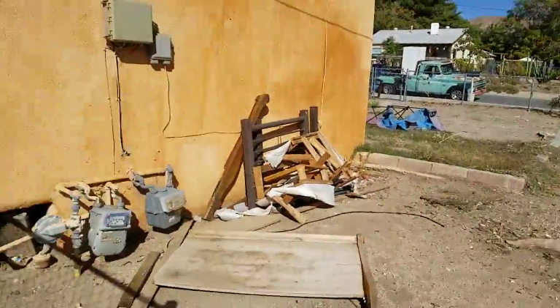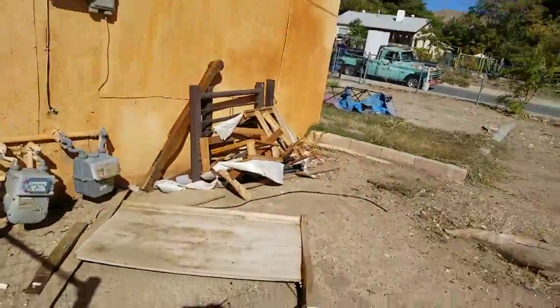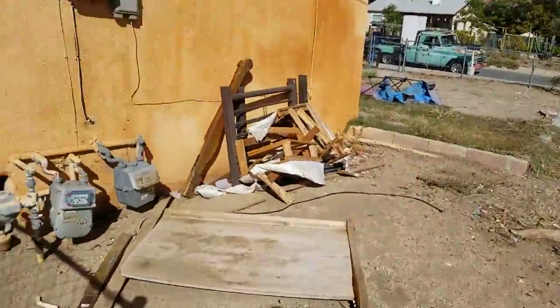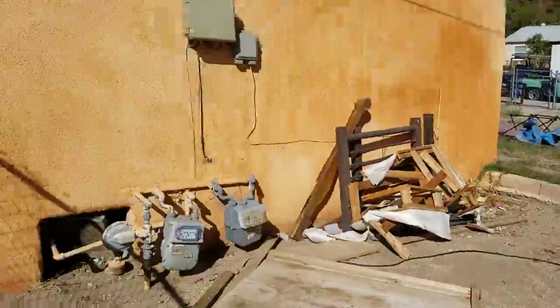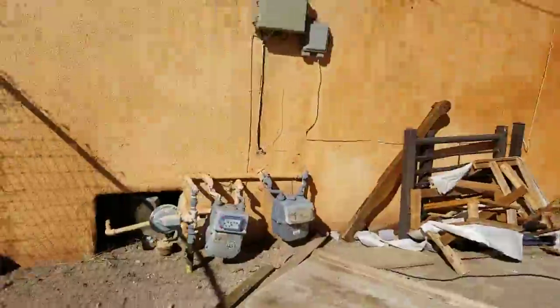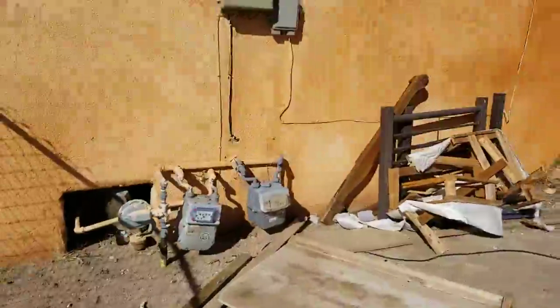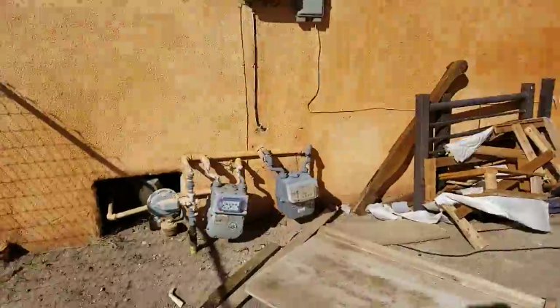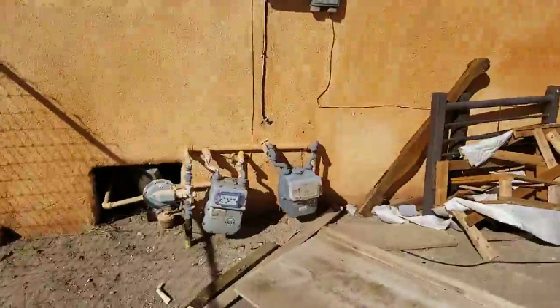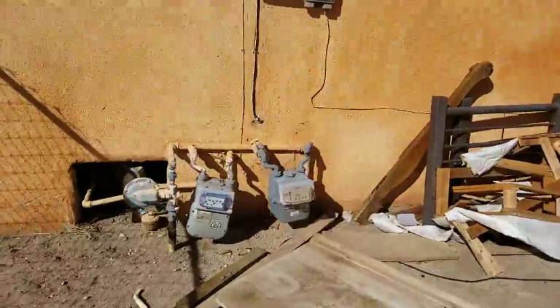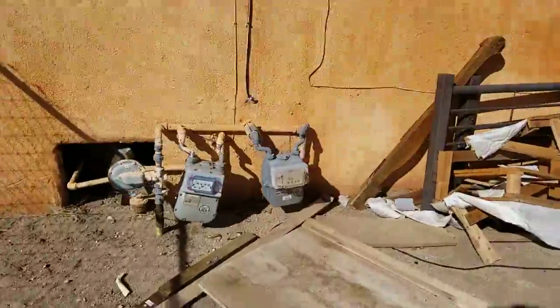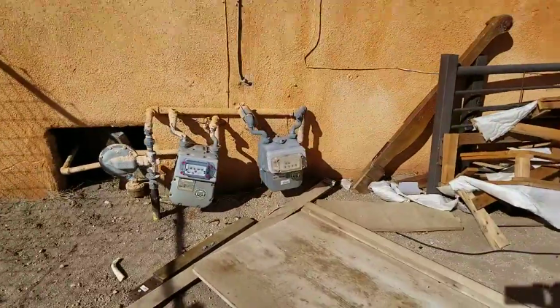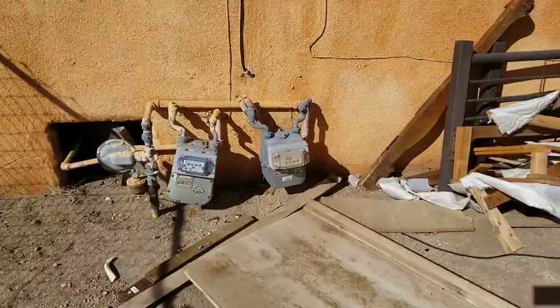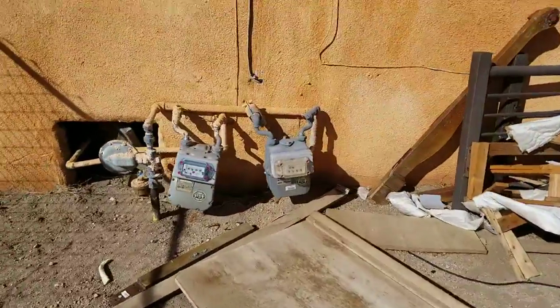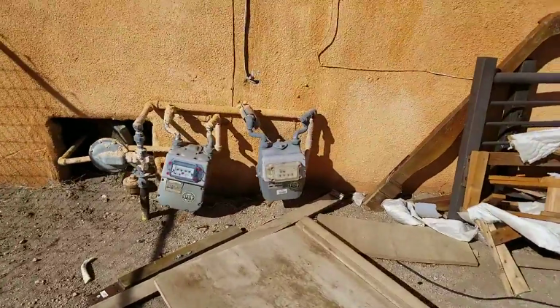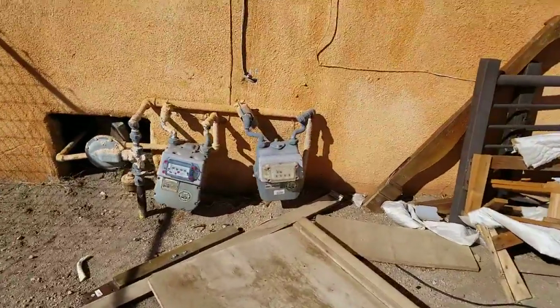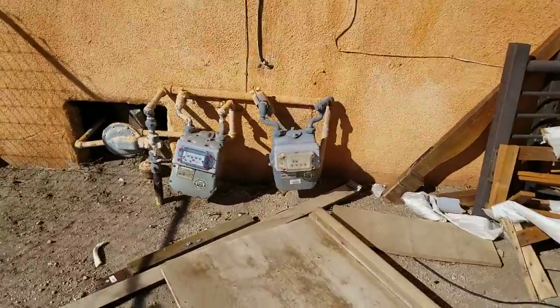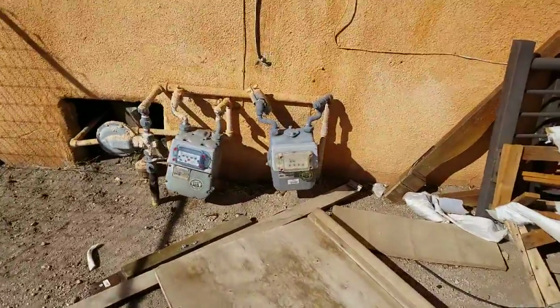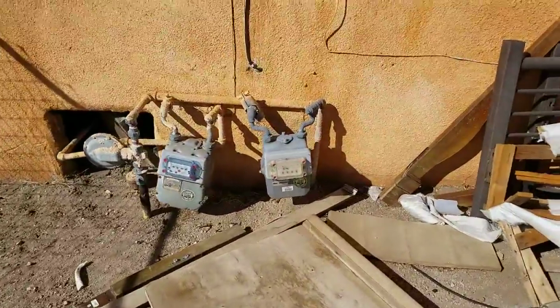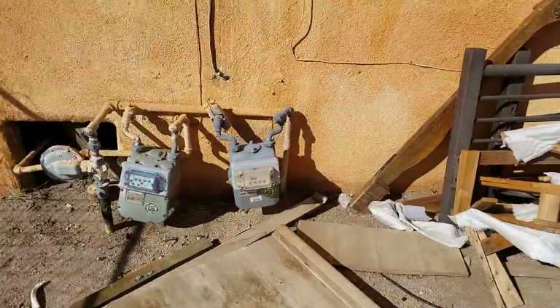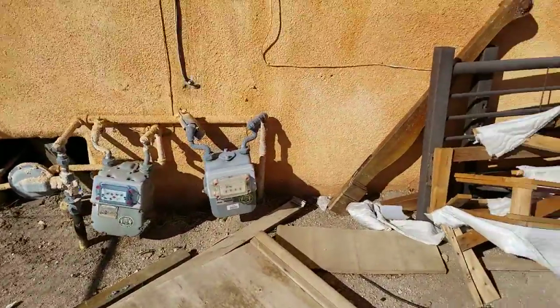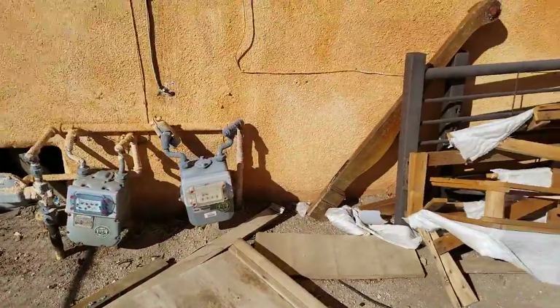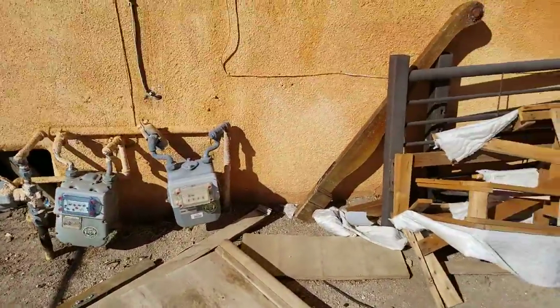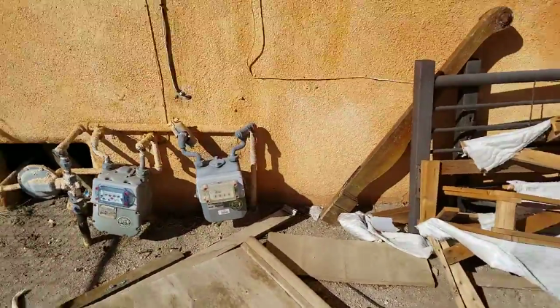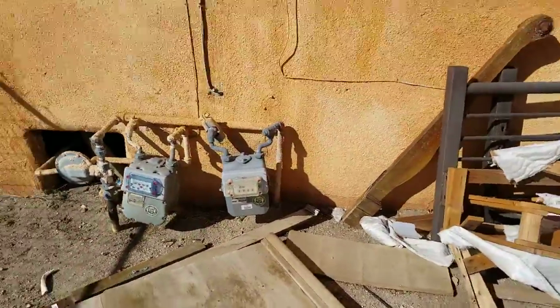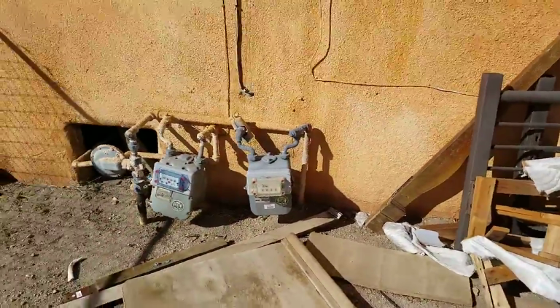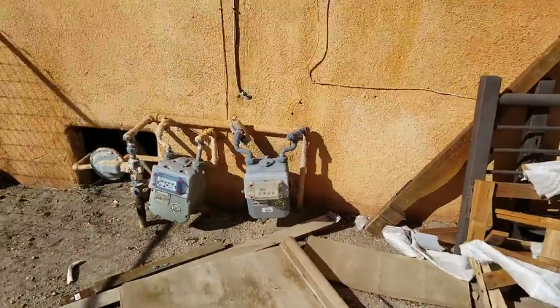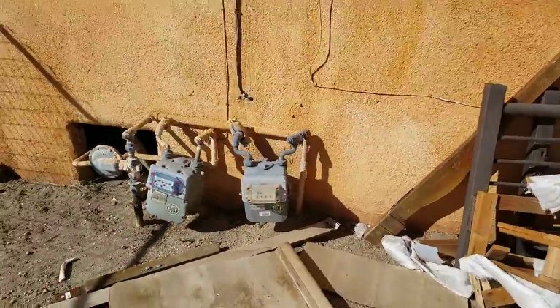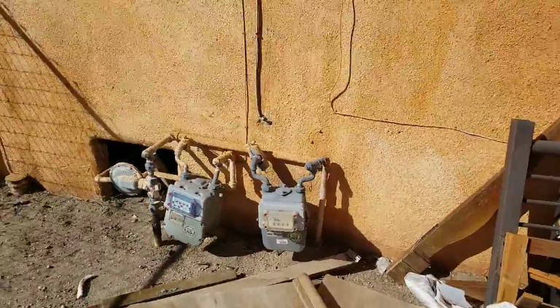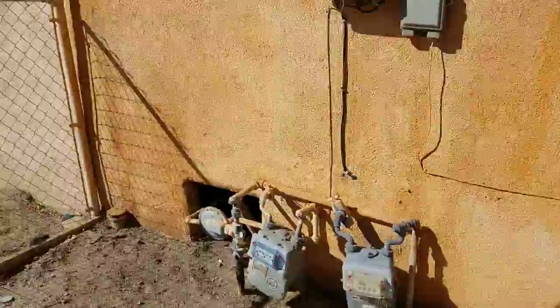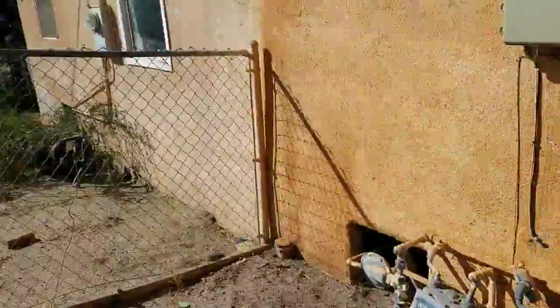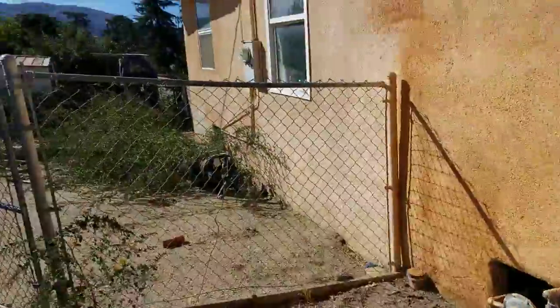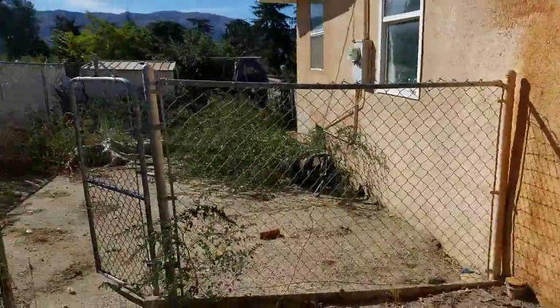There are the gas meters. All right, thank you guys.